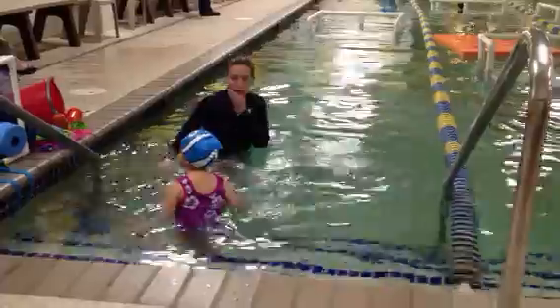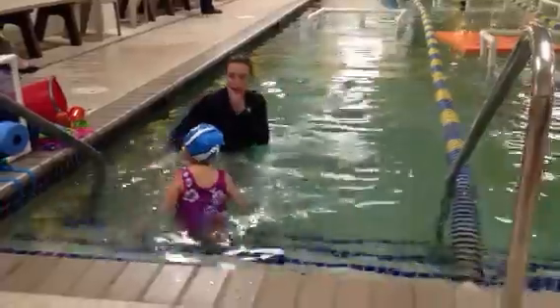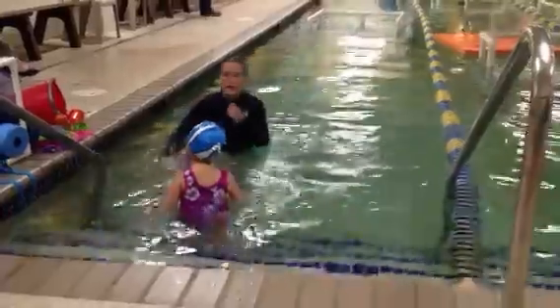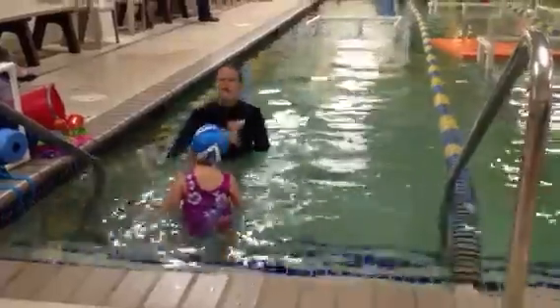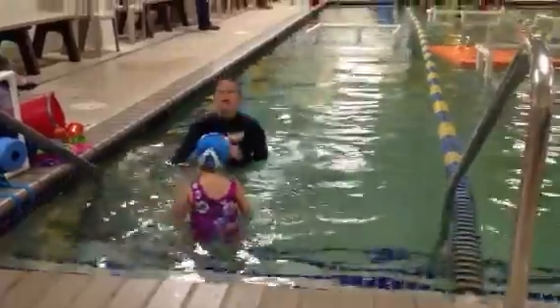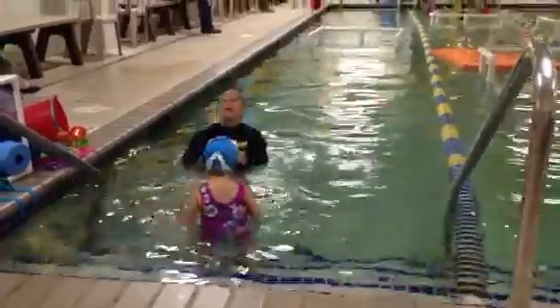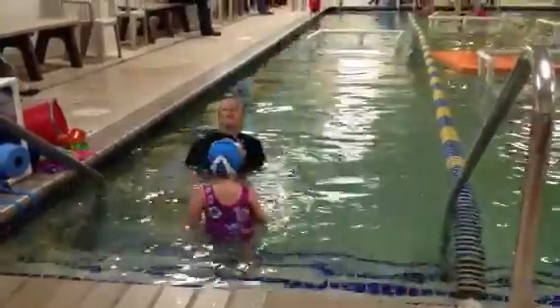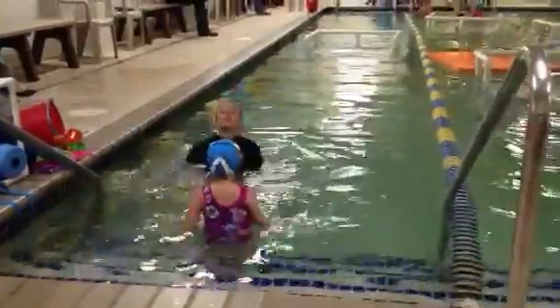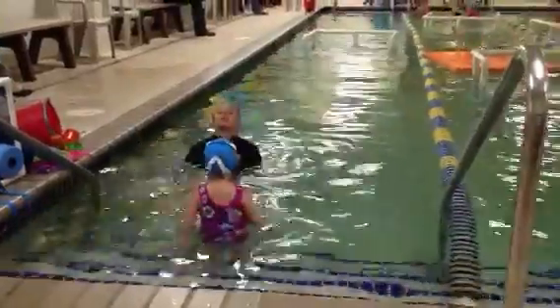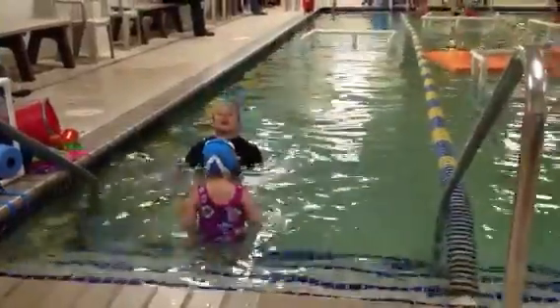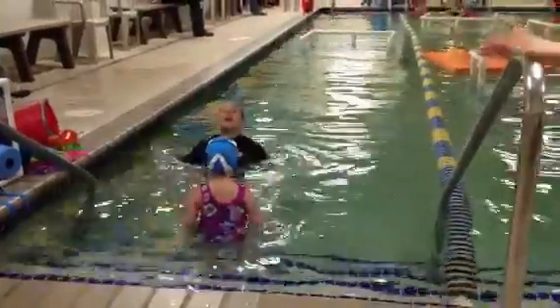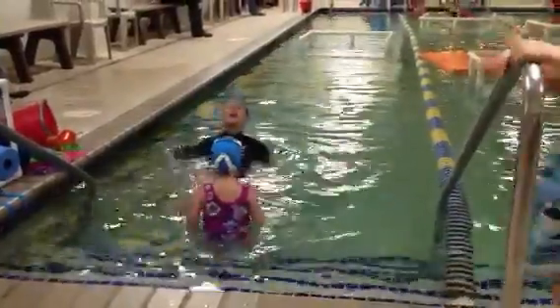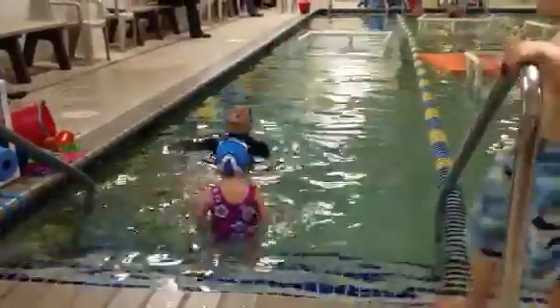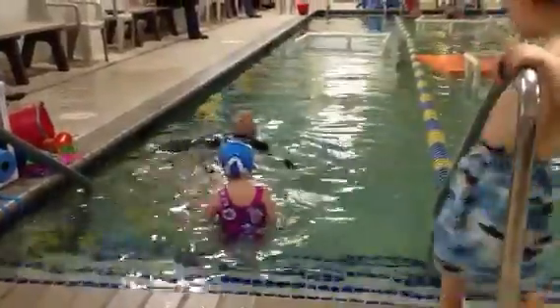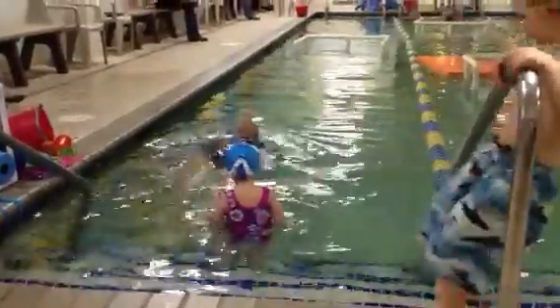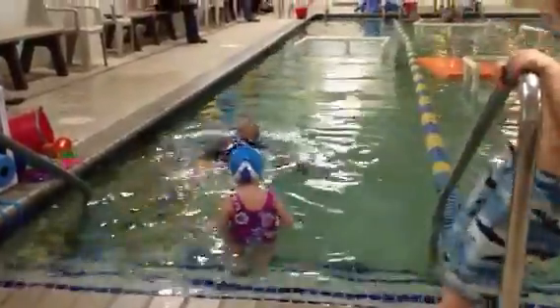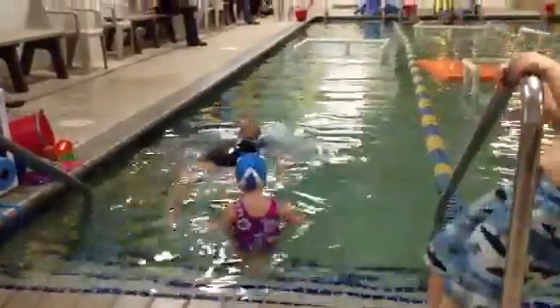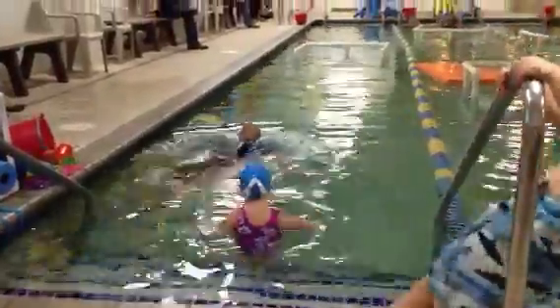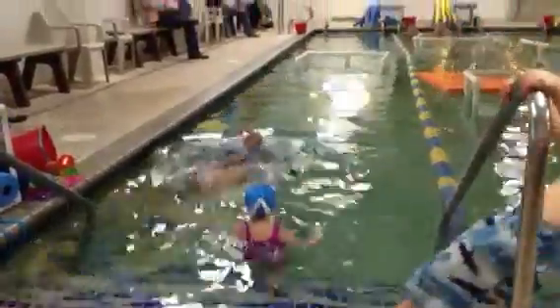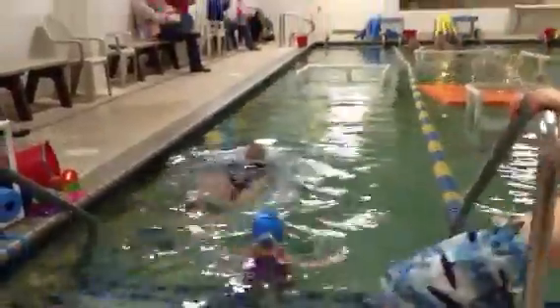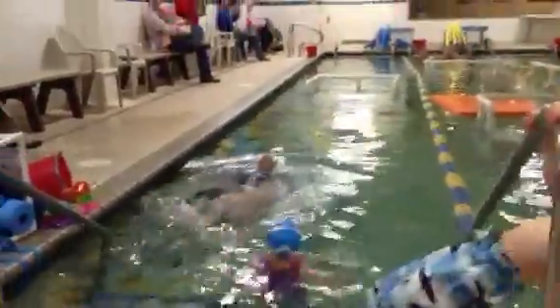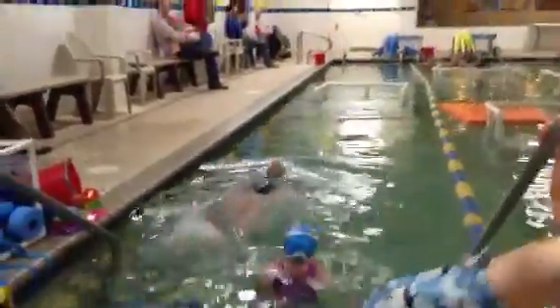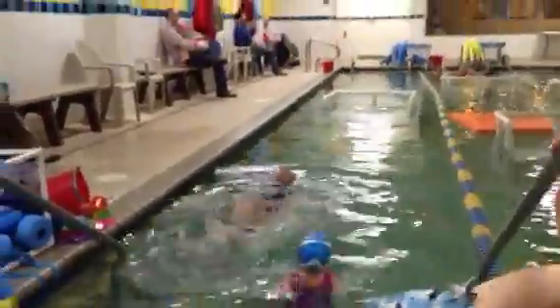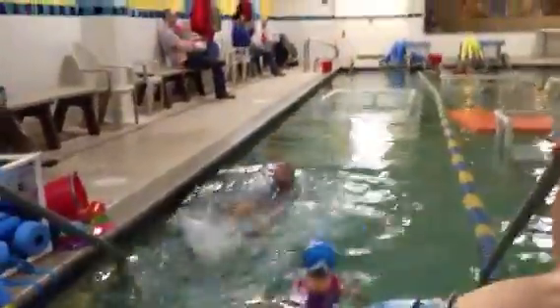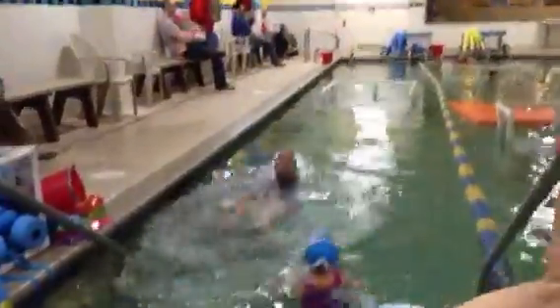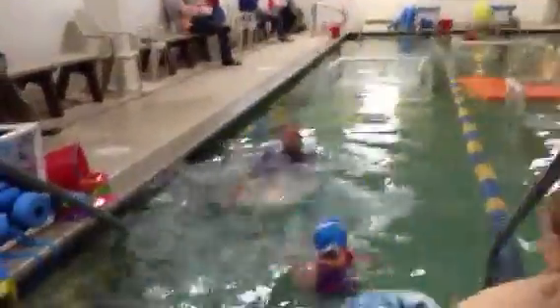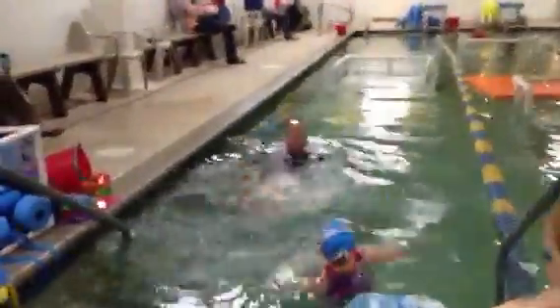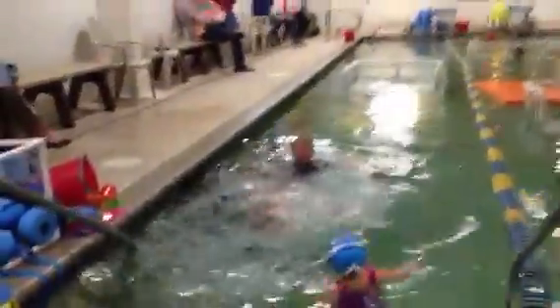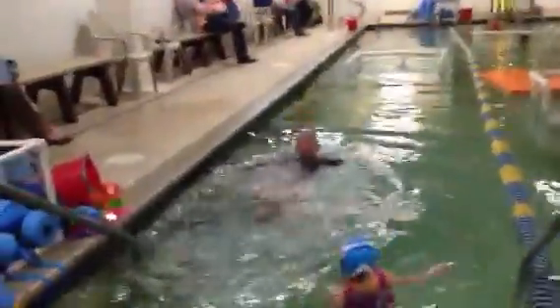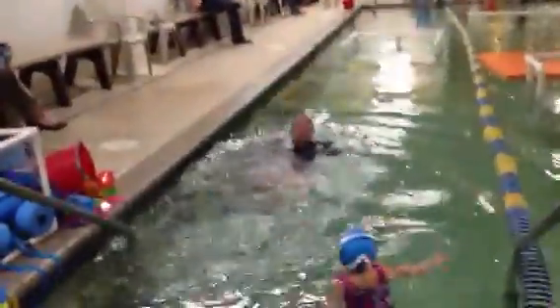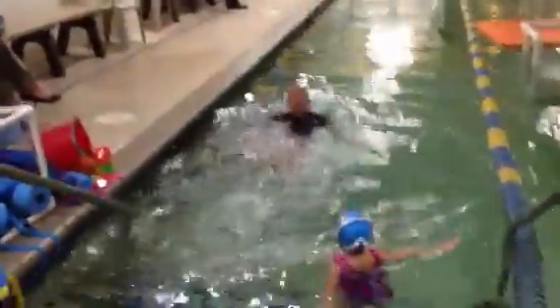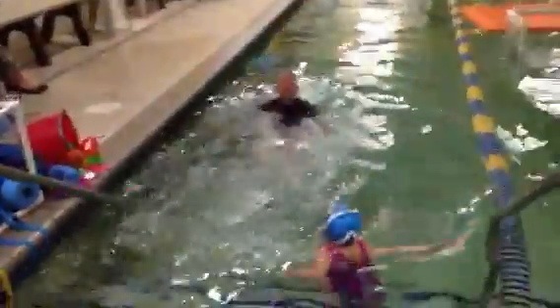Ready? Head back. Long giraffe neck. Belly up so your toes come up. Ready? Go.